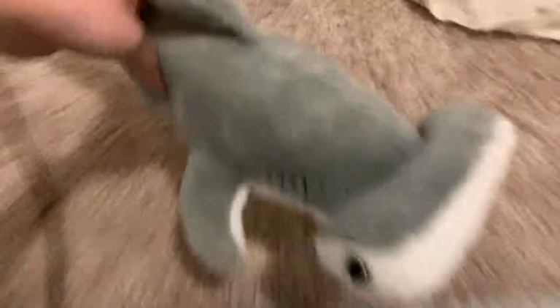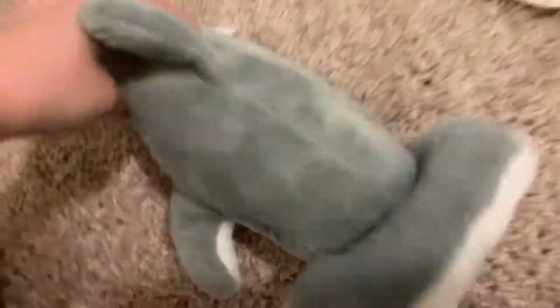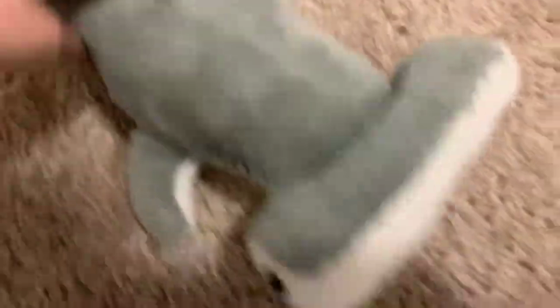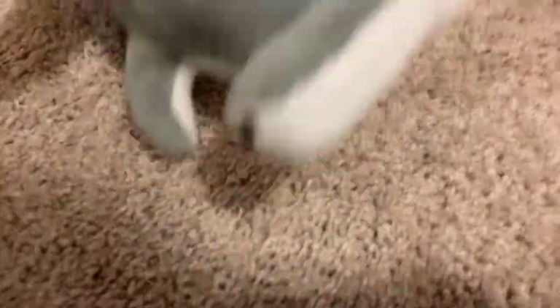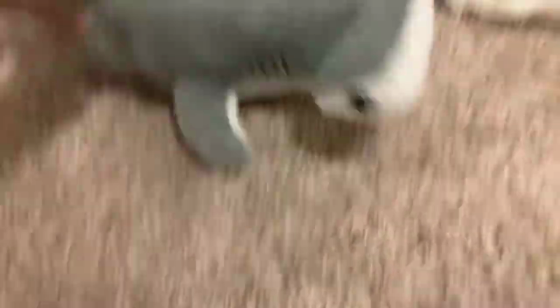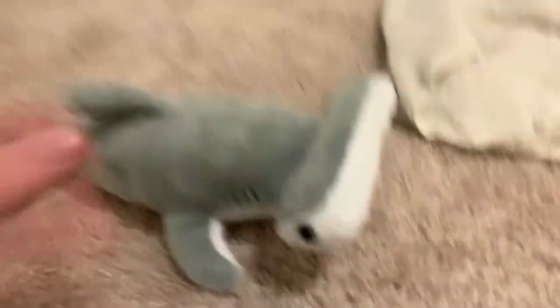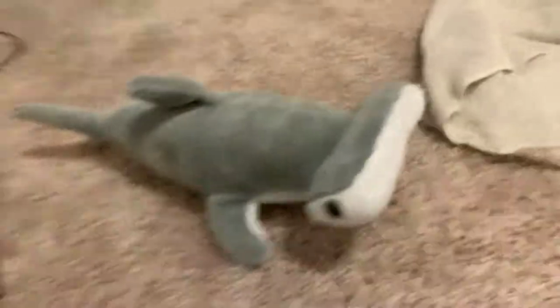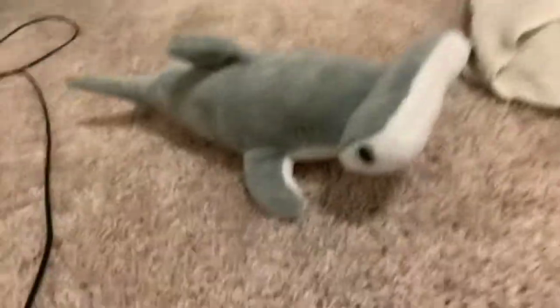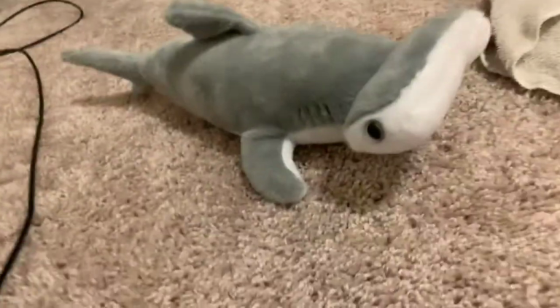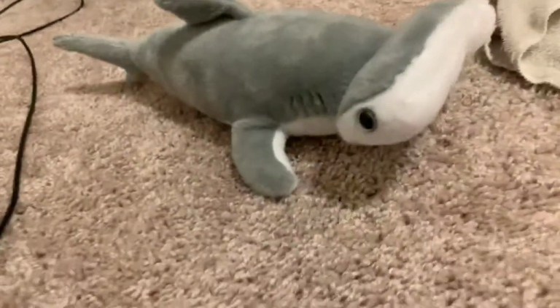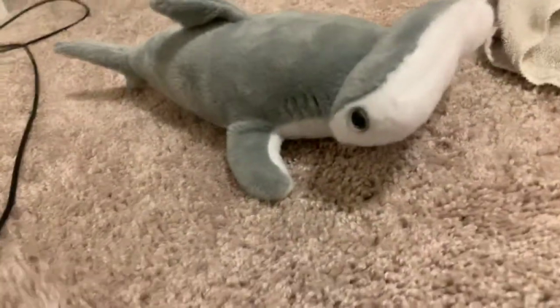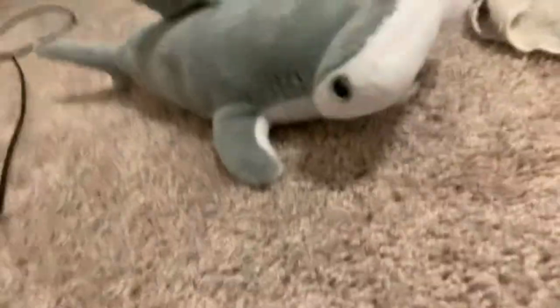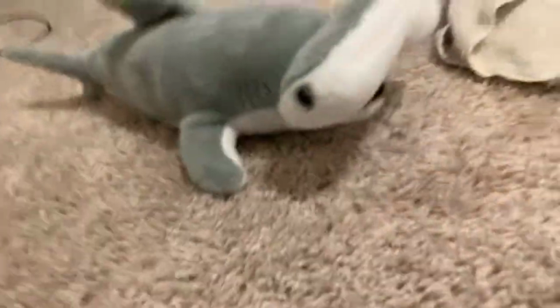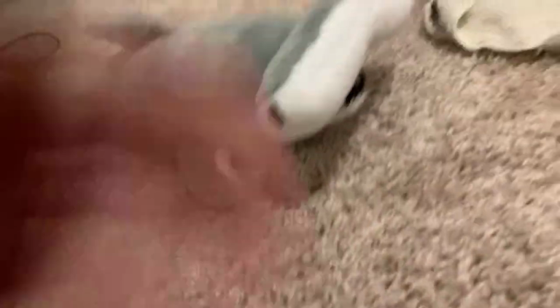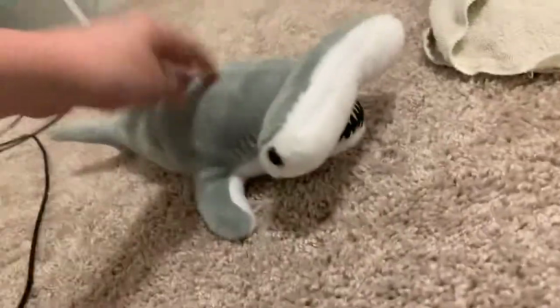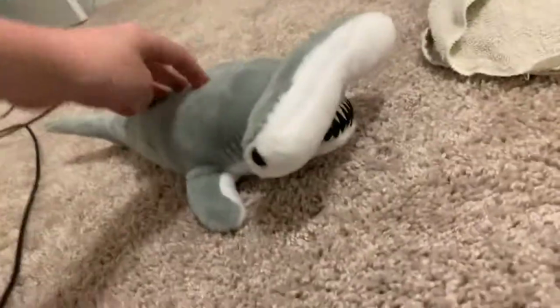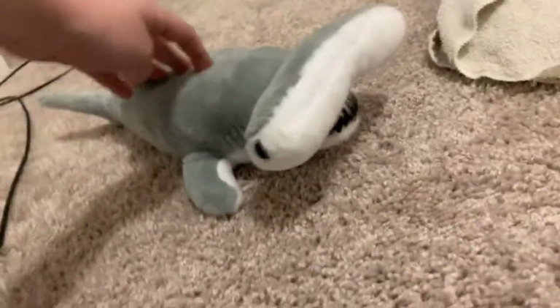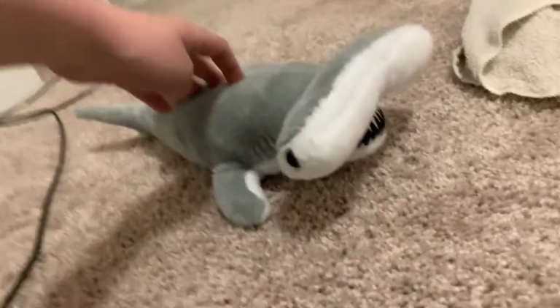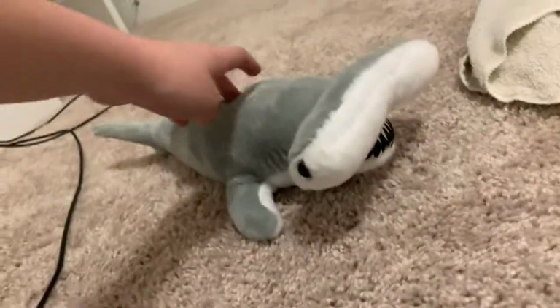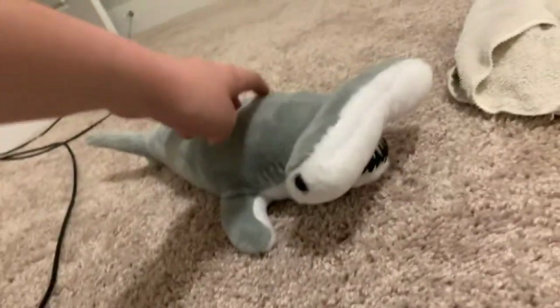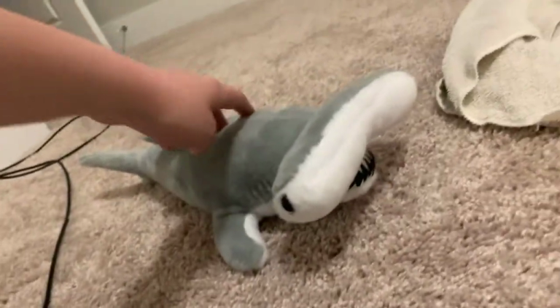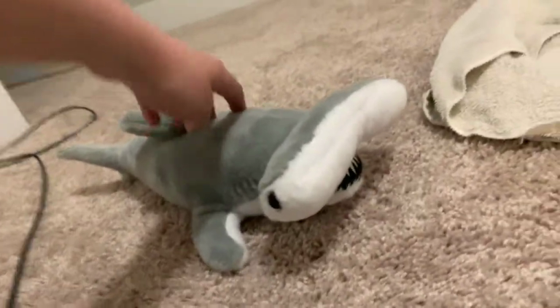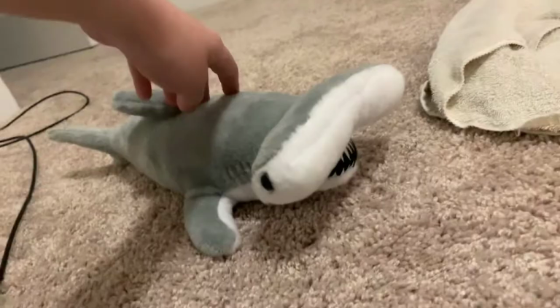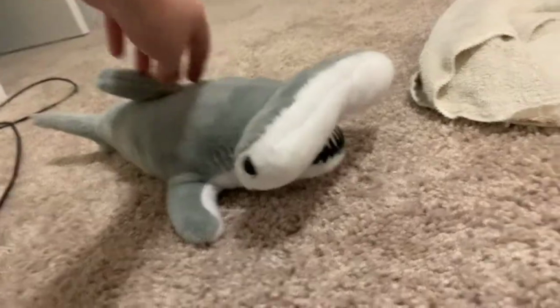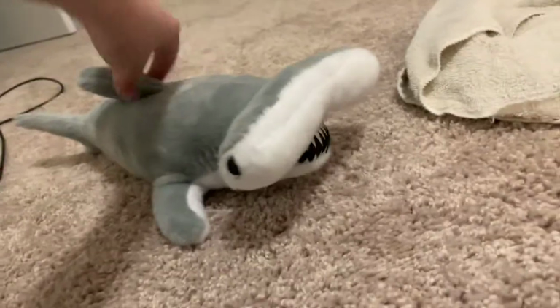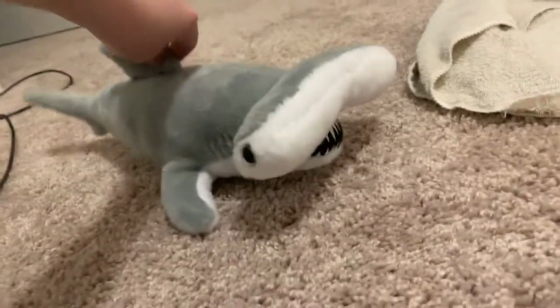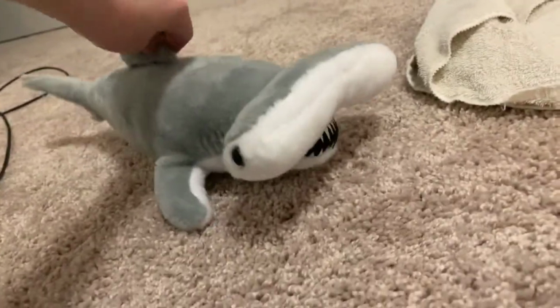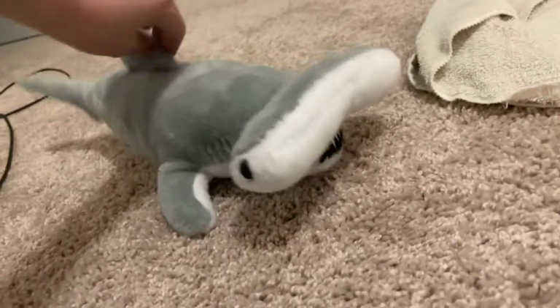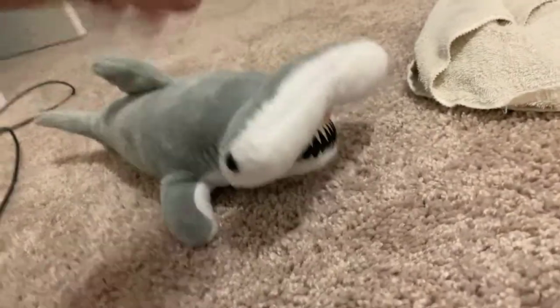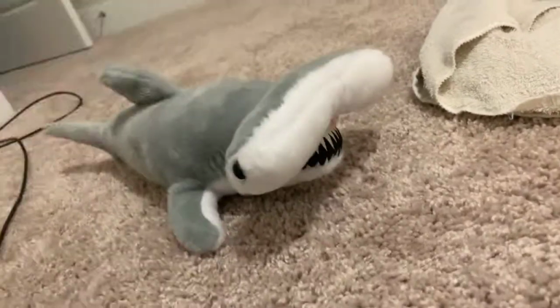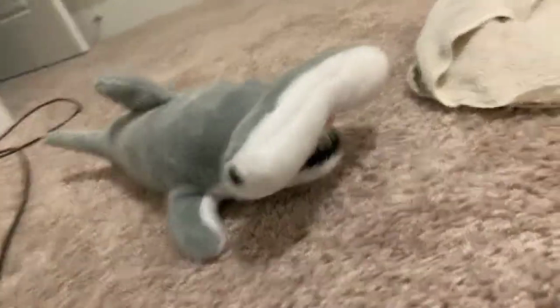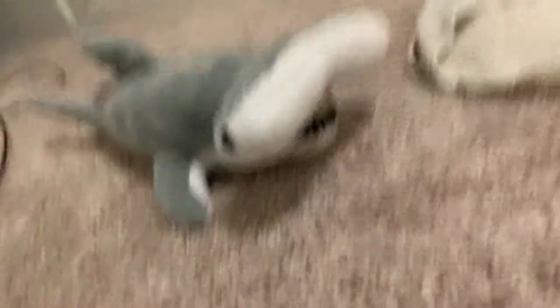So anyways guys, this is a hammerhead shark. Now get it for free.